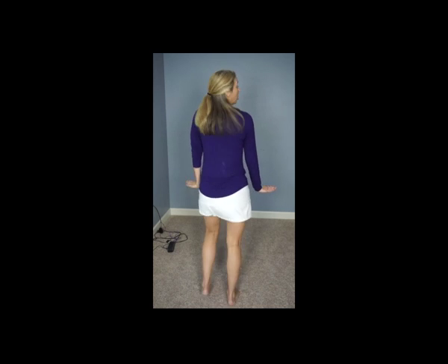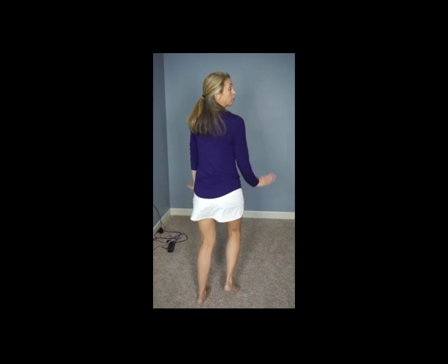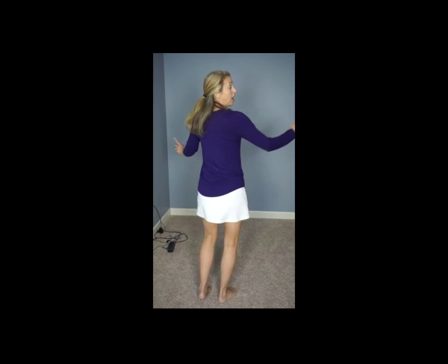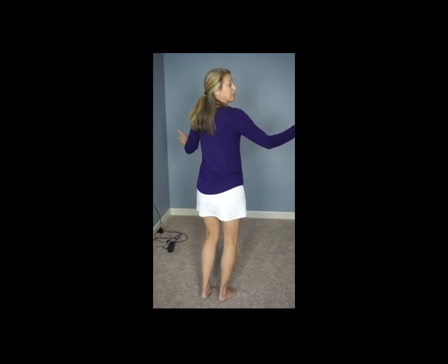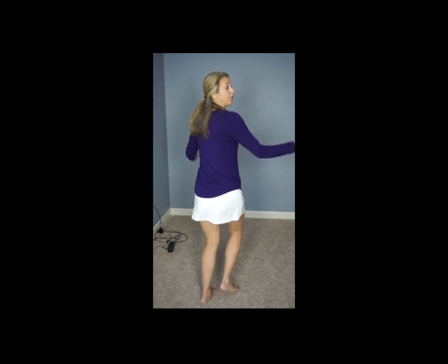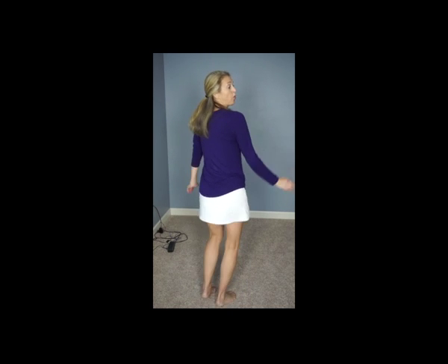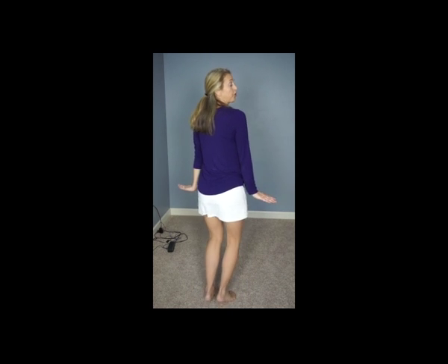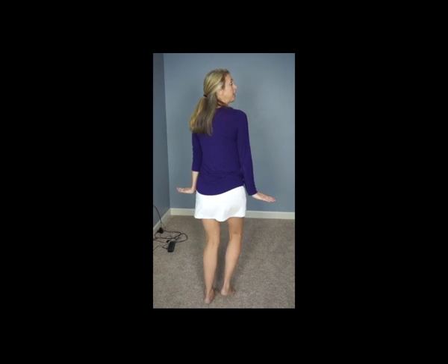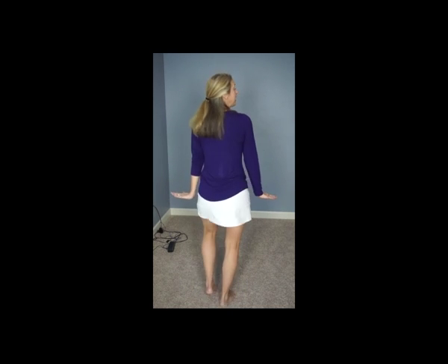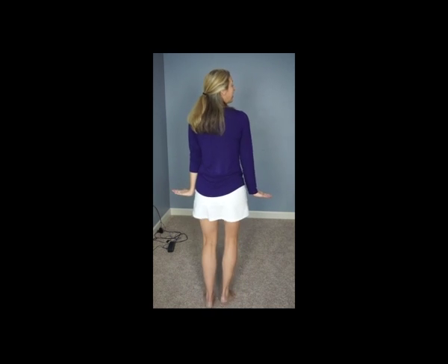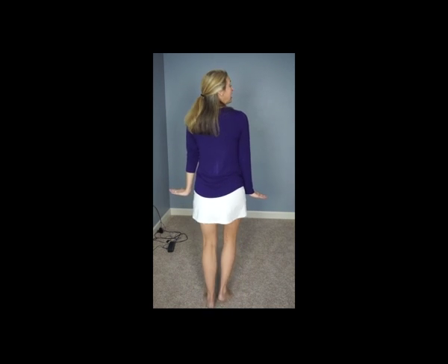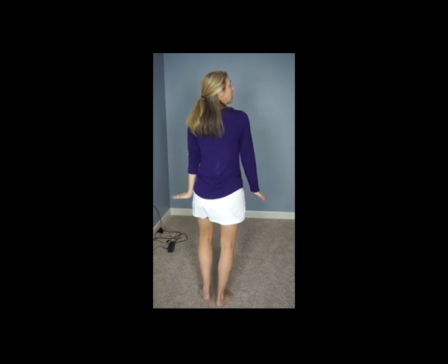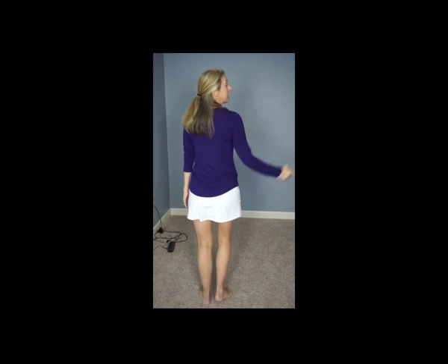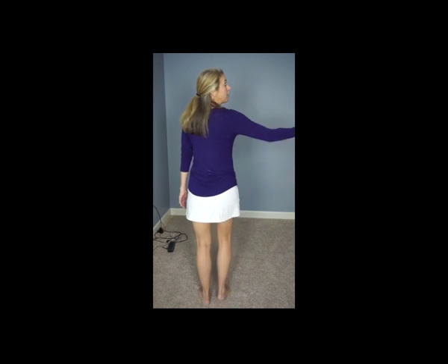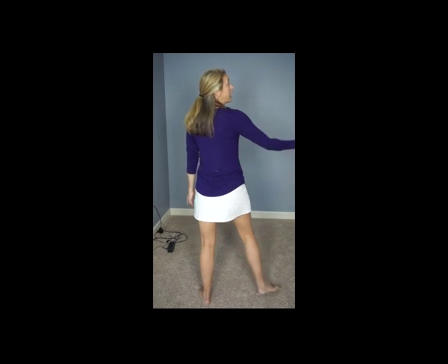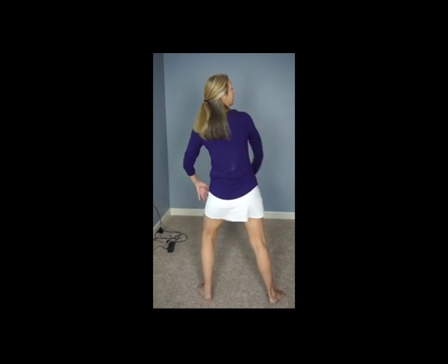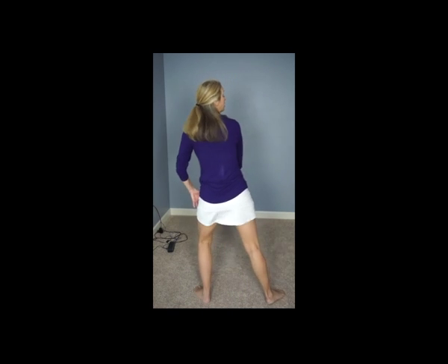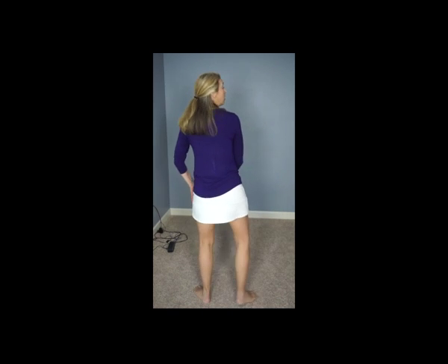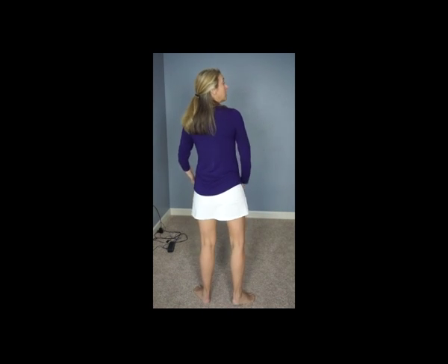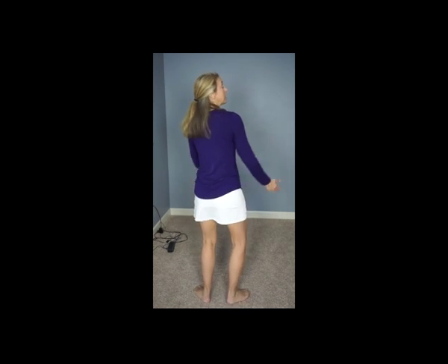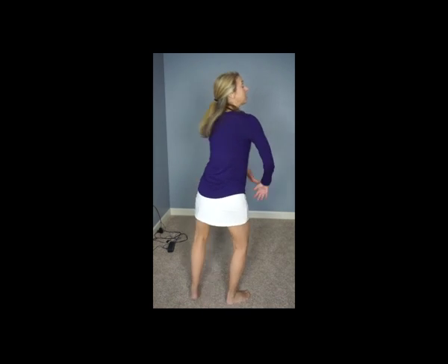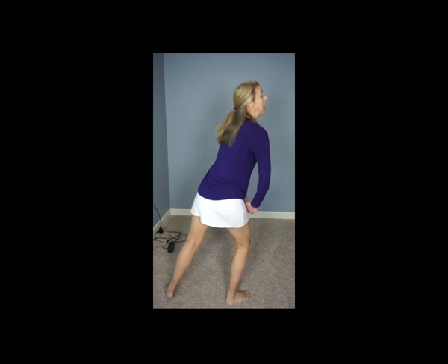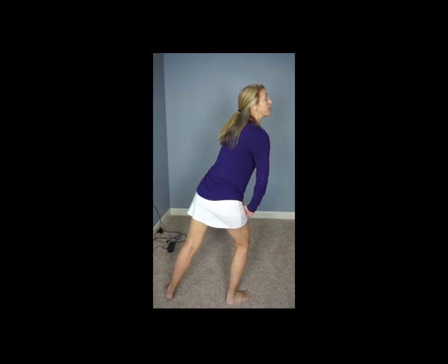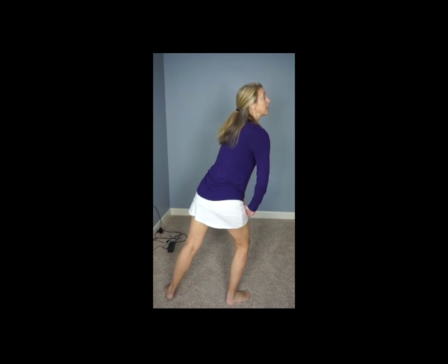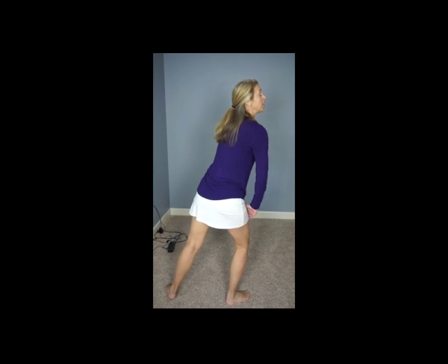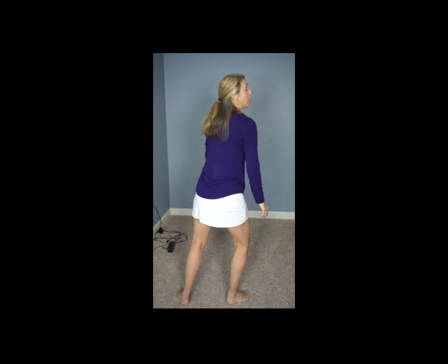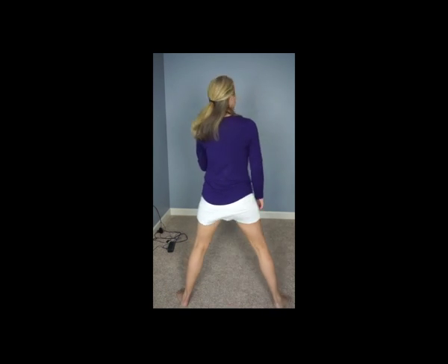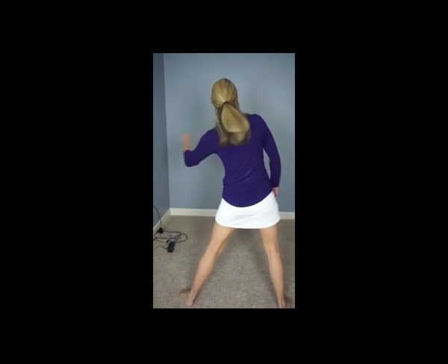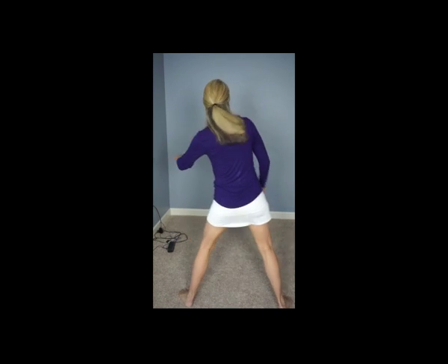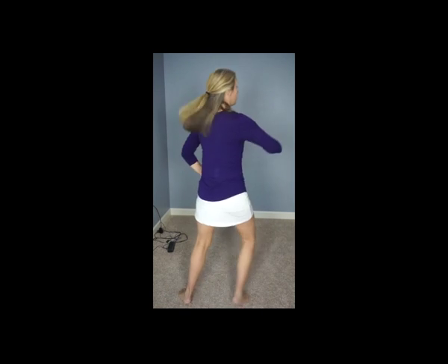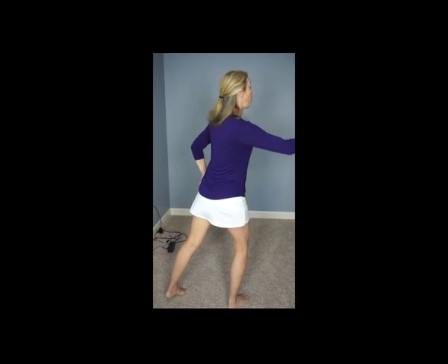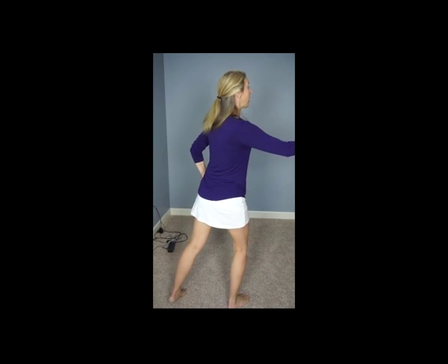You're in lines of four or three. Lean in right, lean in left. Right. Point, point.